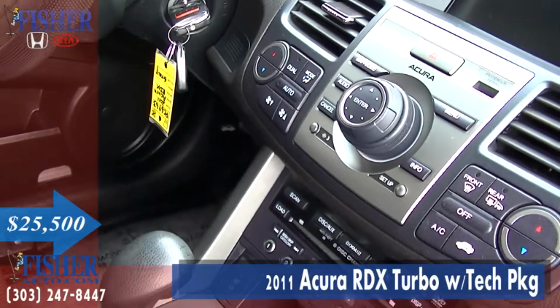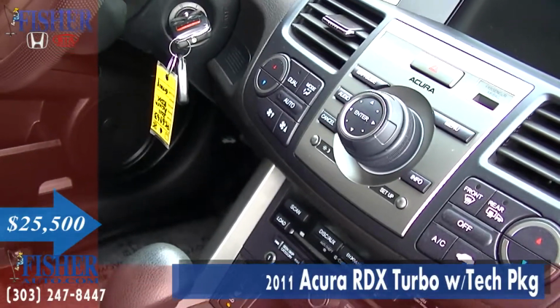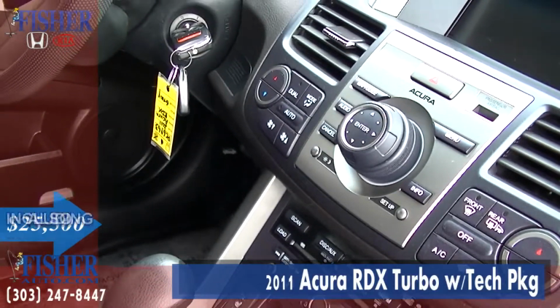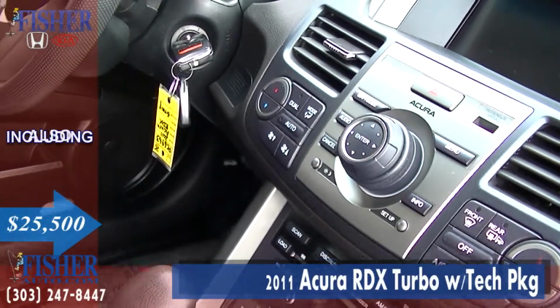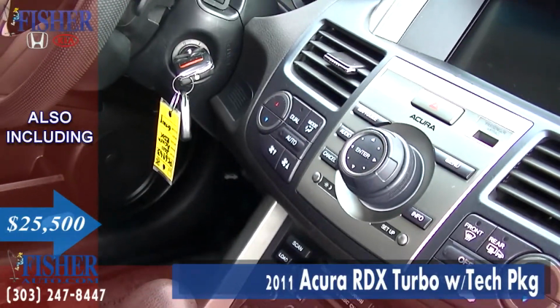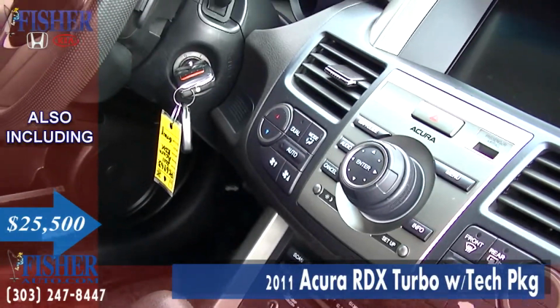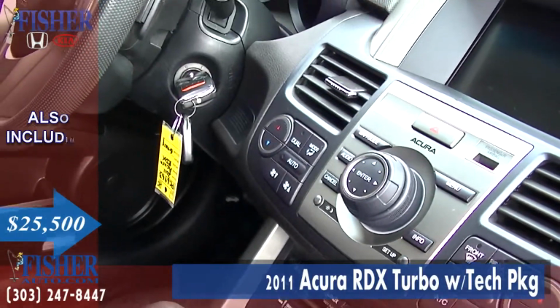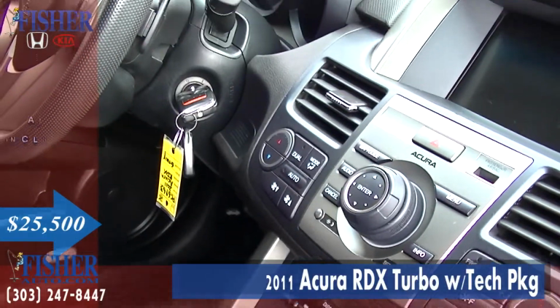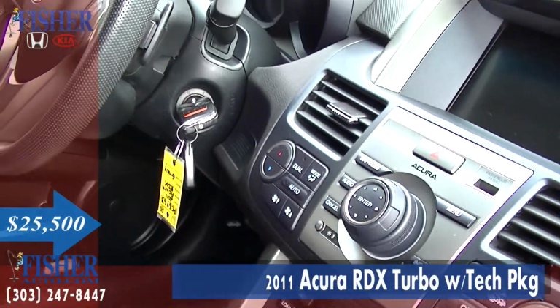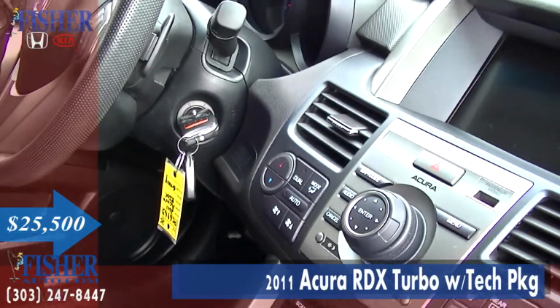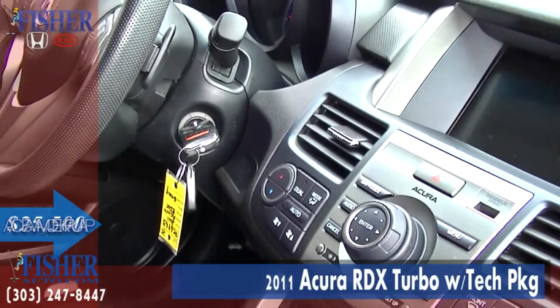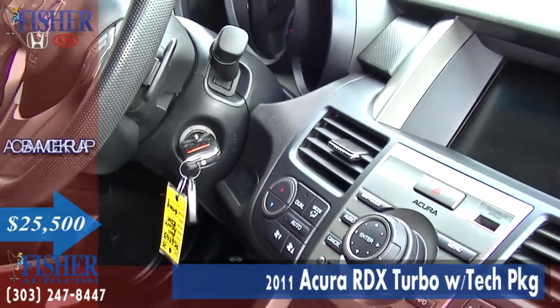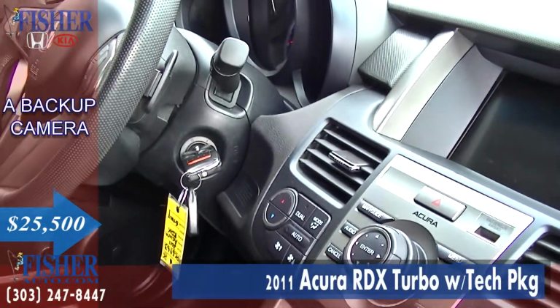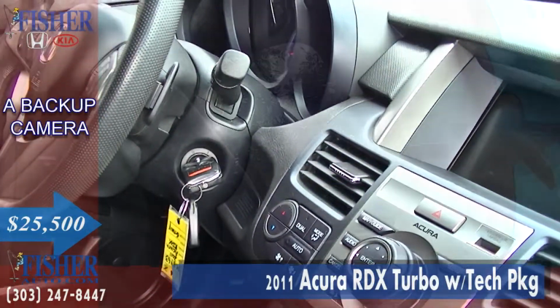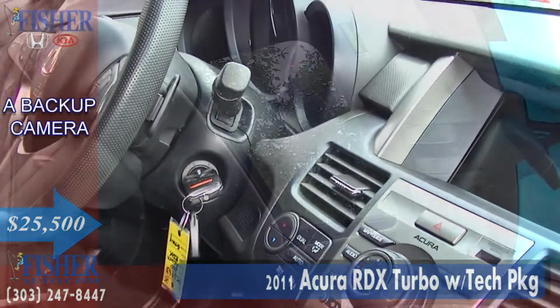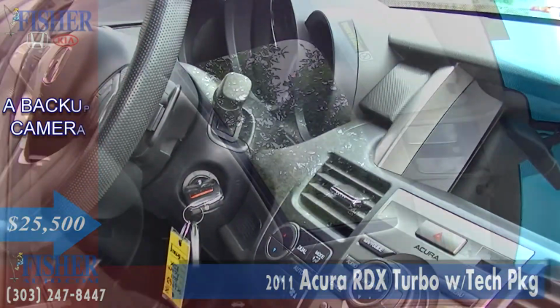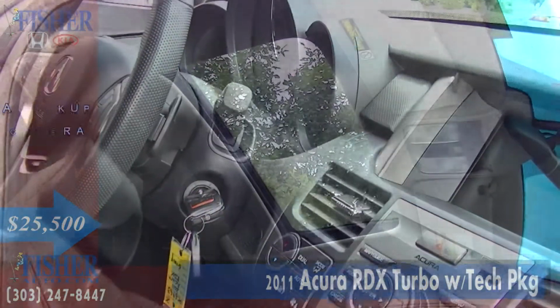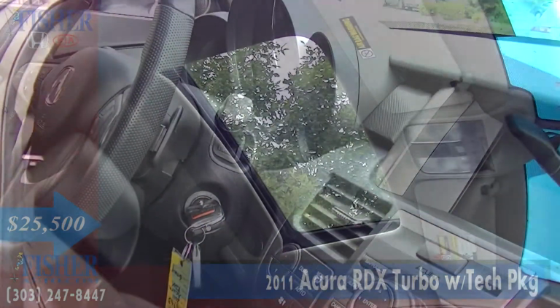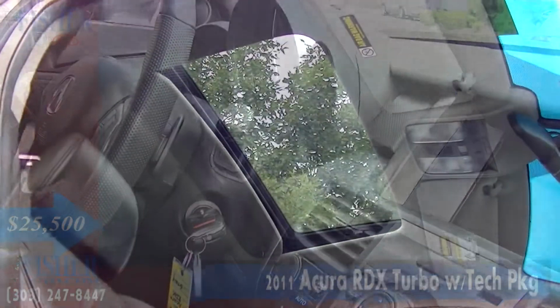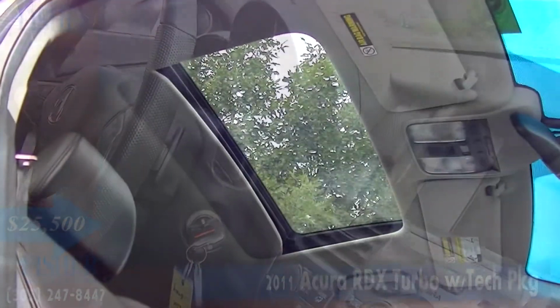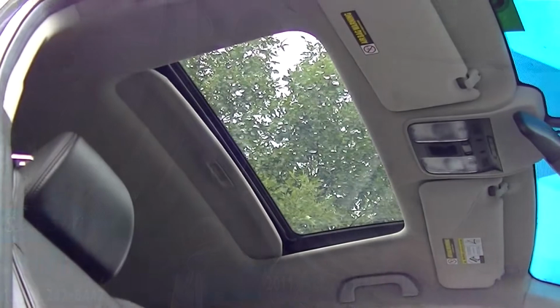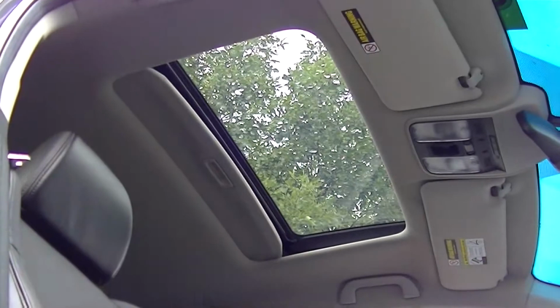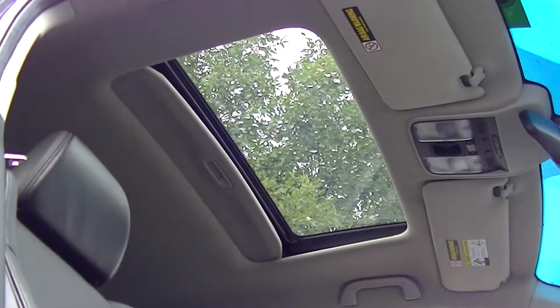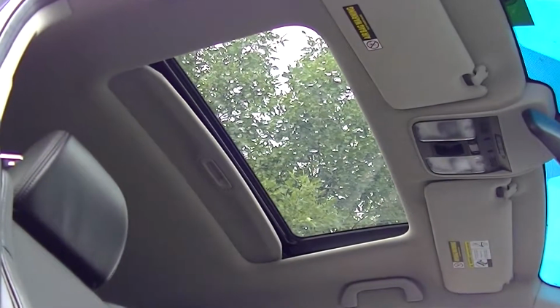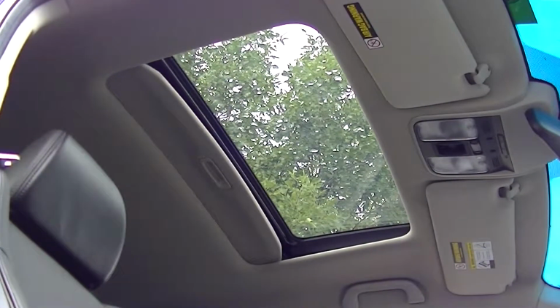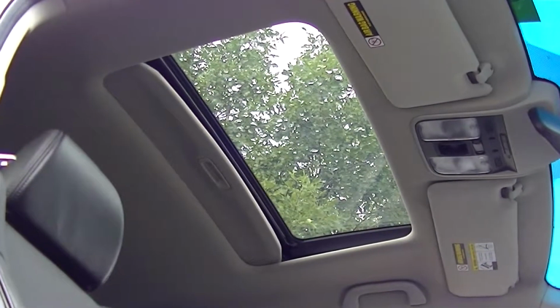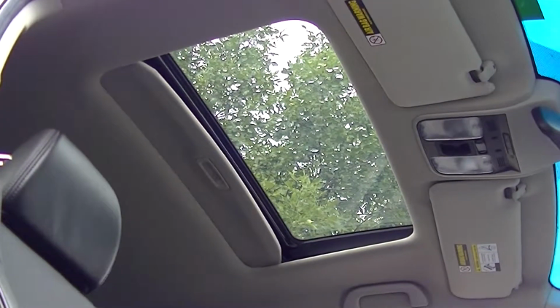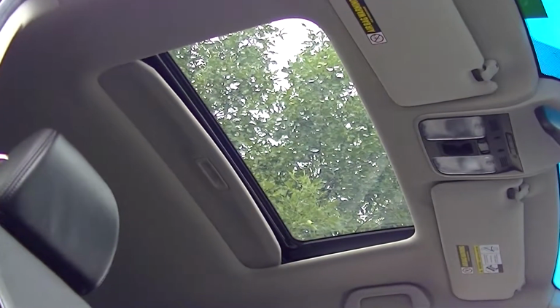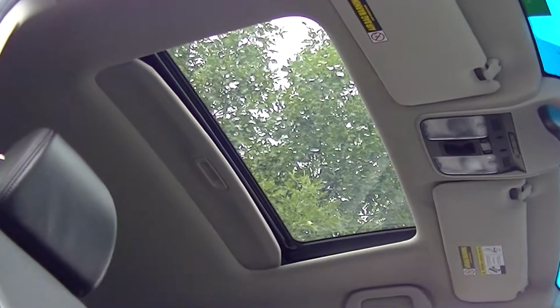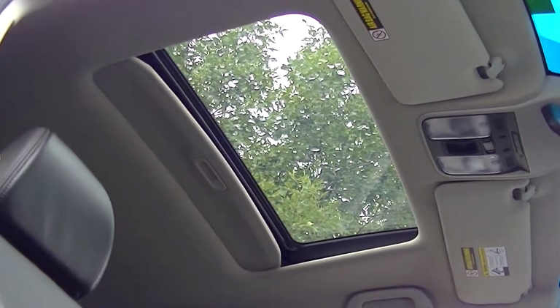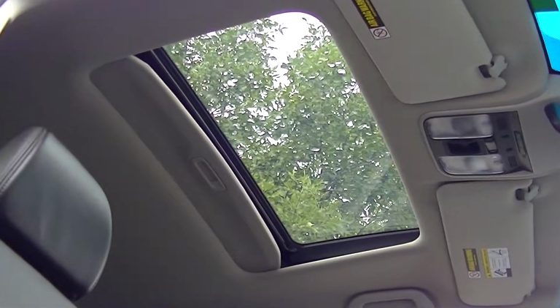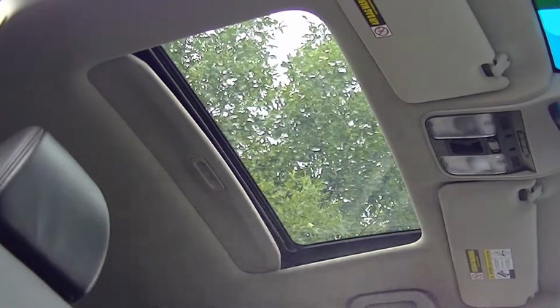This clean ride won't stick around the lot for long, so come on out to Fisher Honda and Kia and test drive this great SUV today.